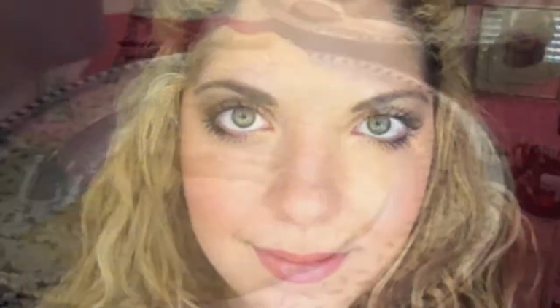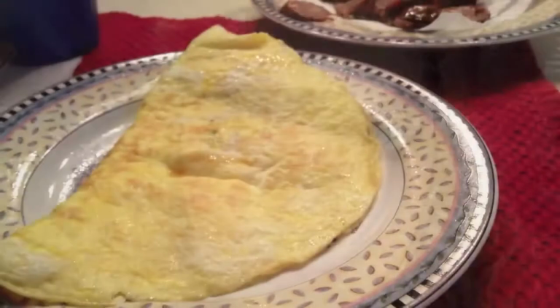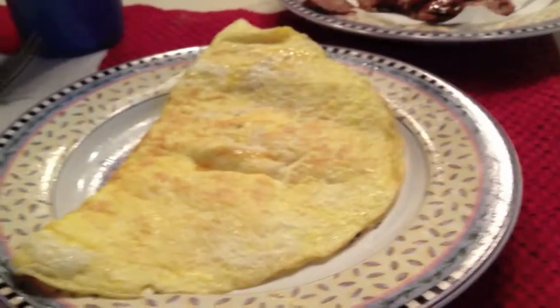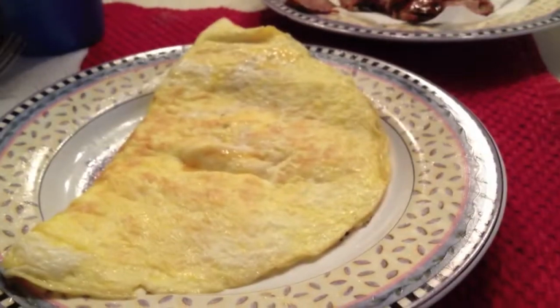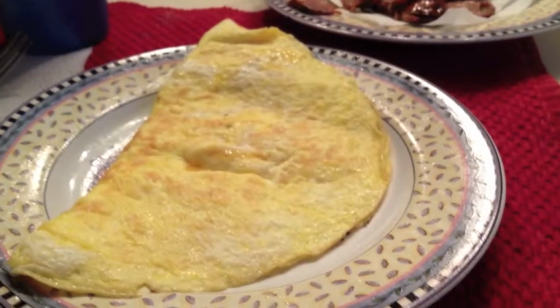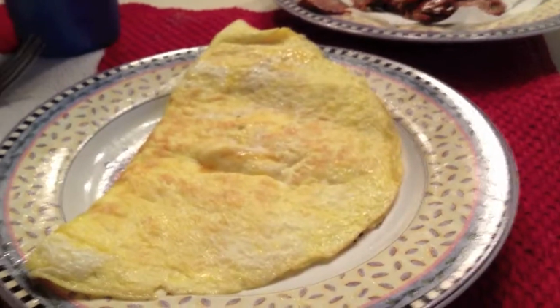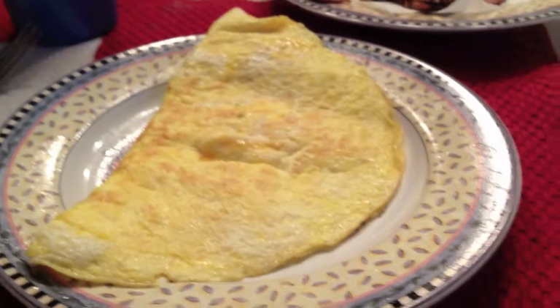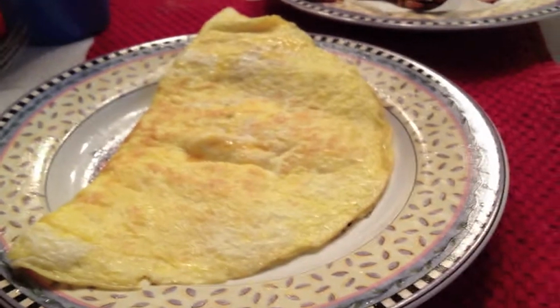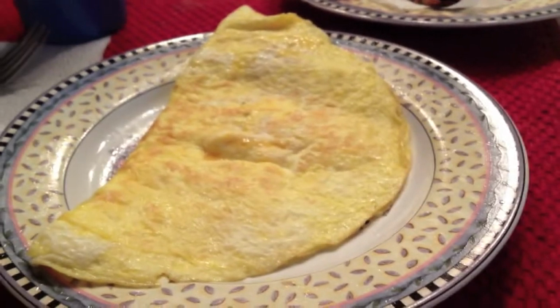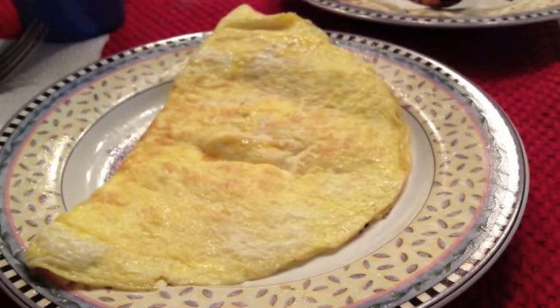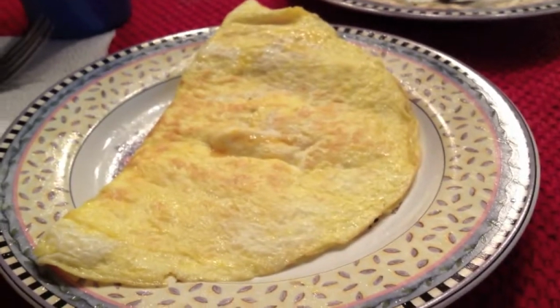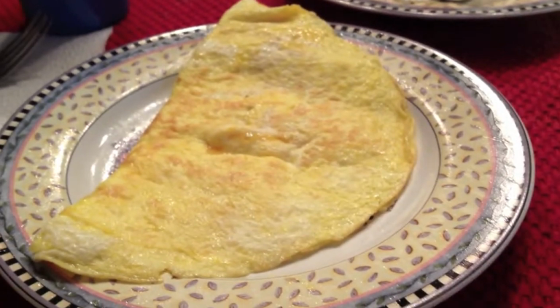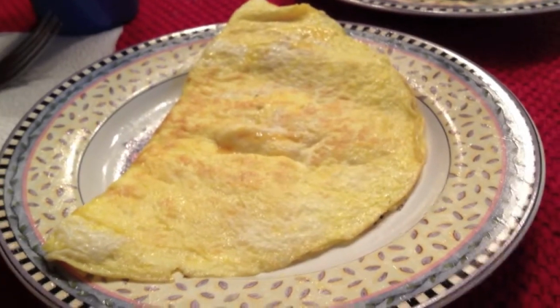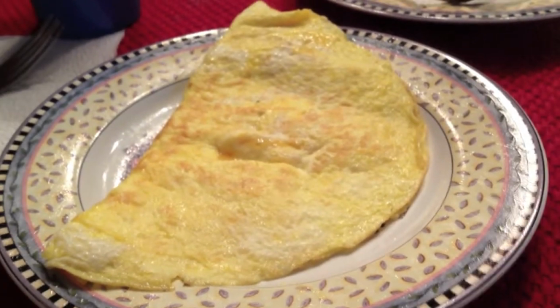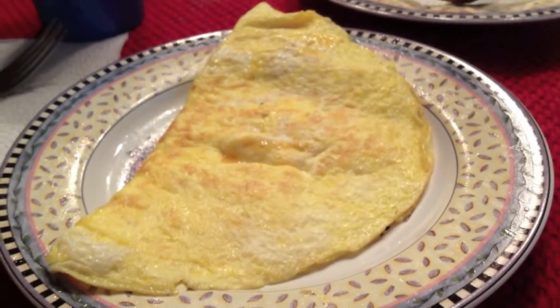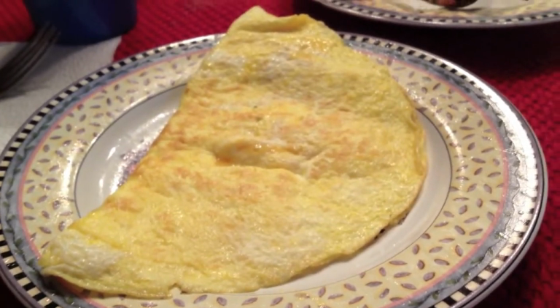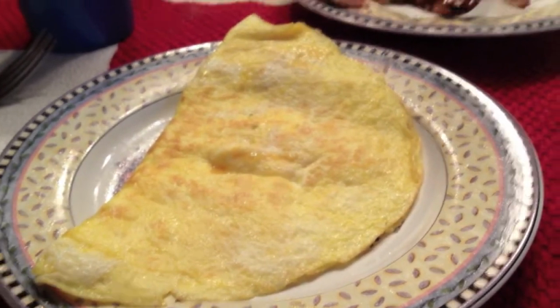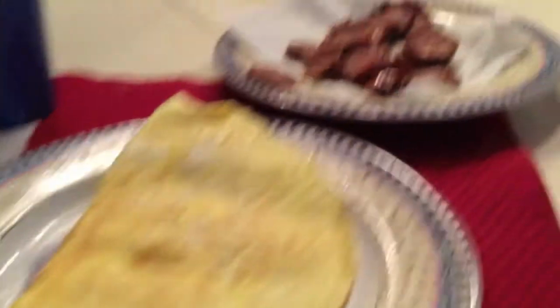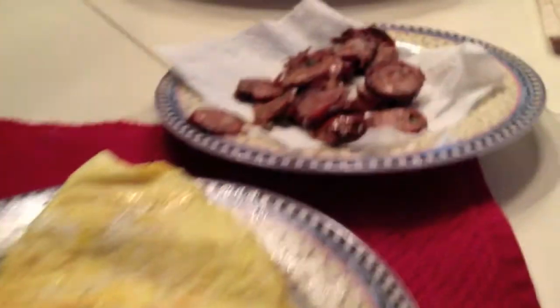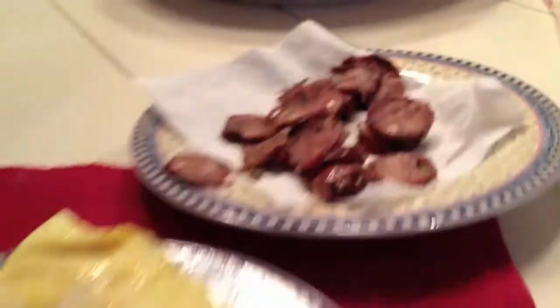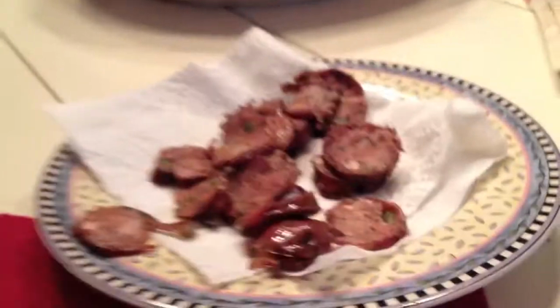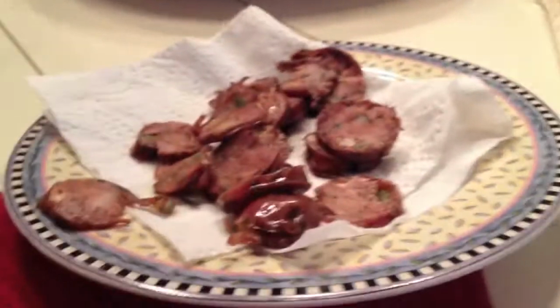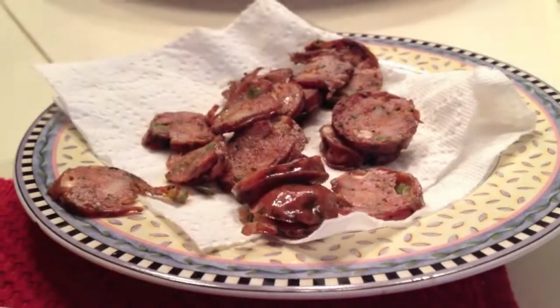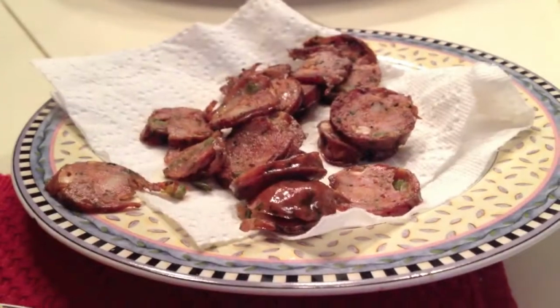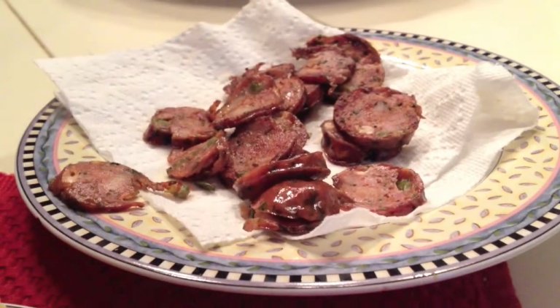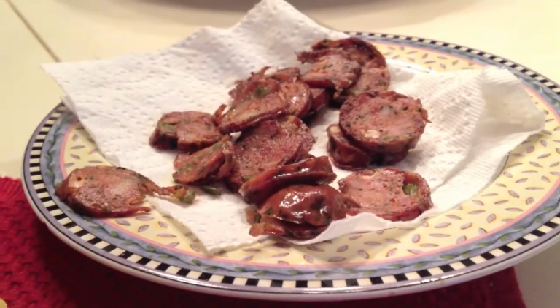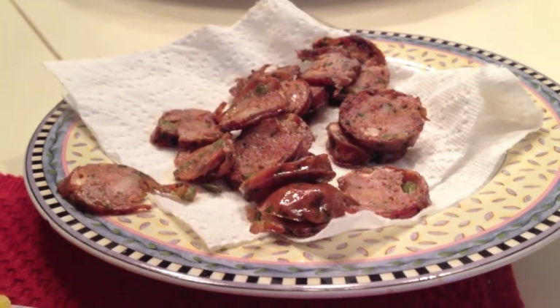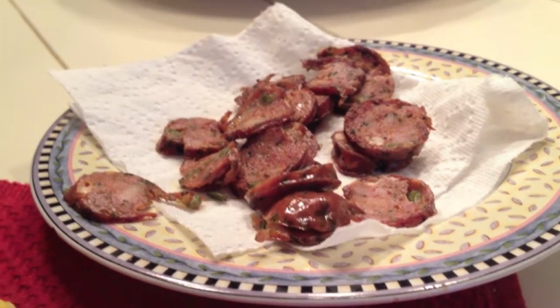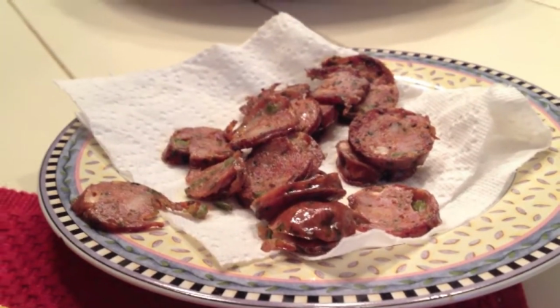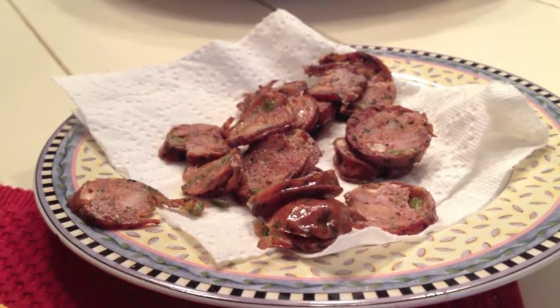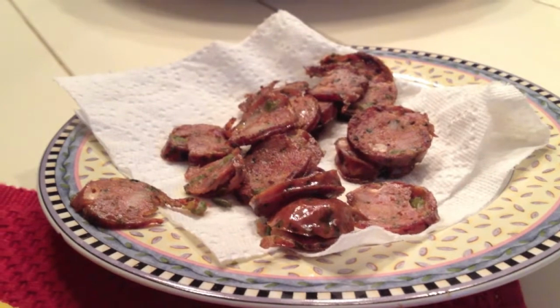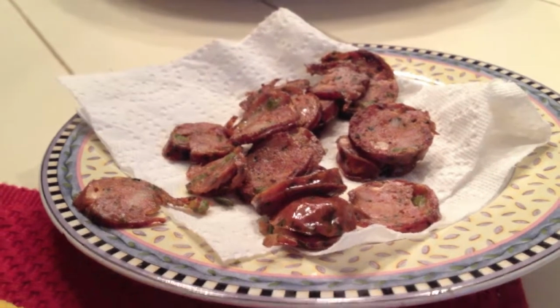I'm having breakfast for dinner — my dad made me an omelet with cheese and spicy sausage. It's really spicy.